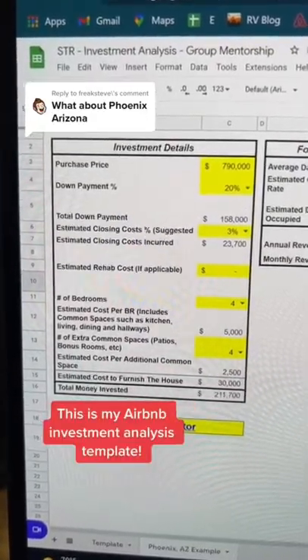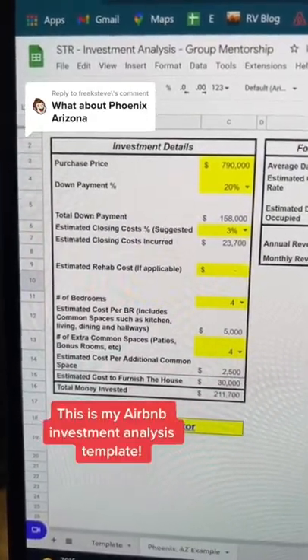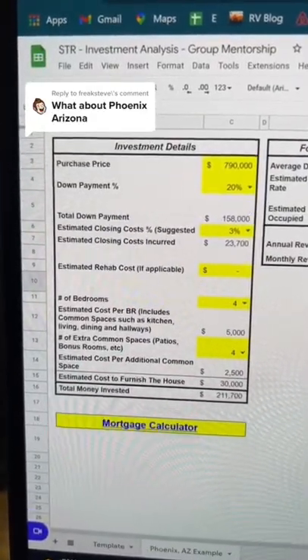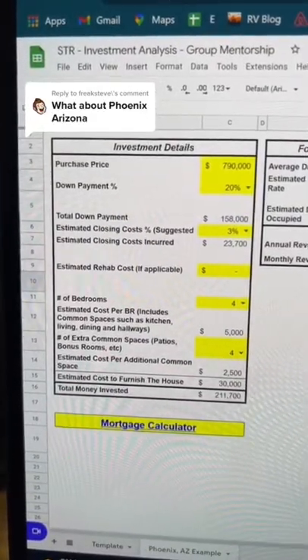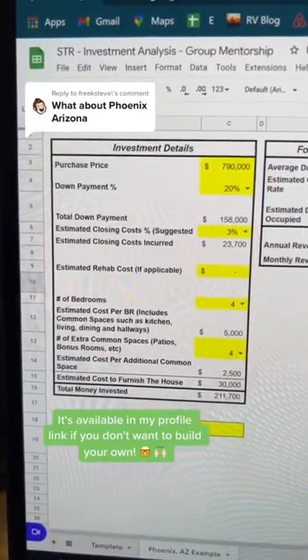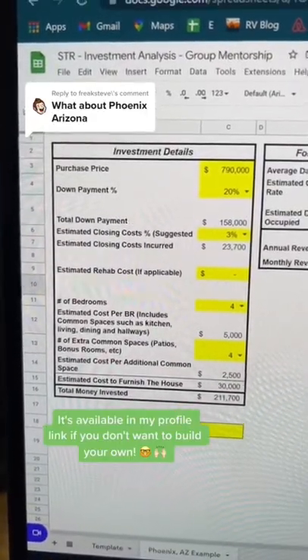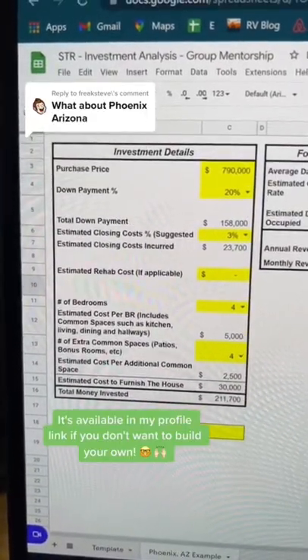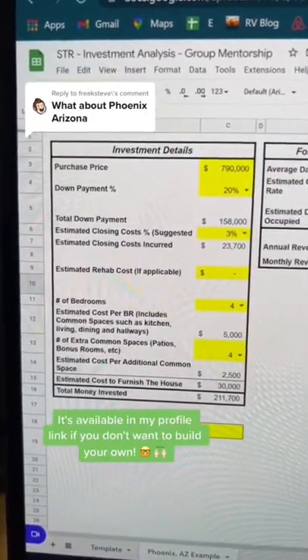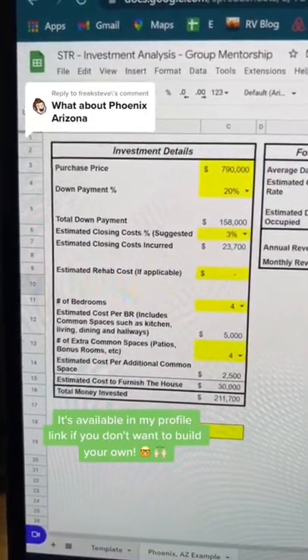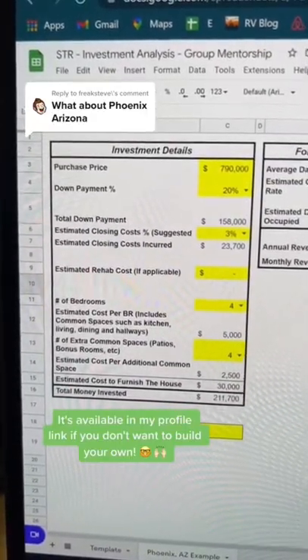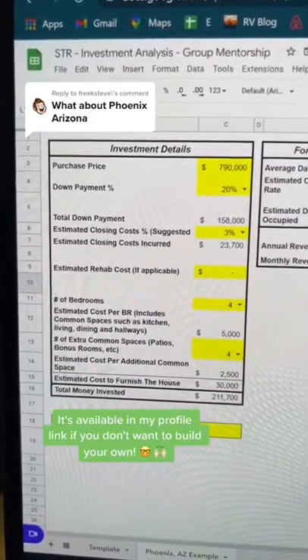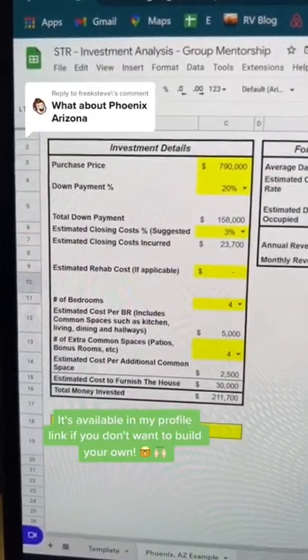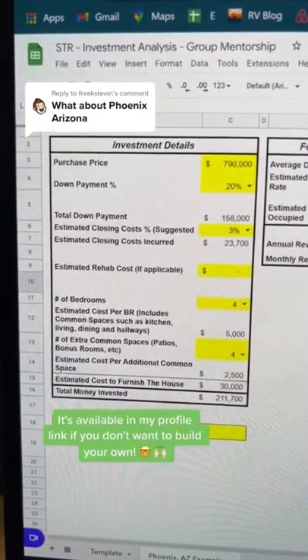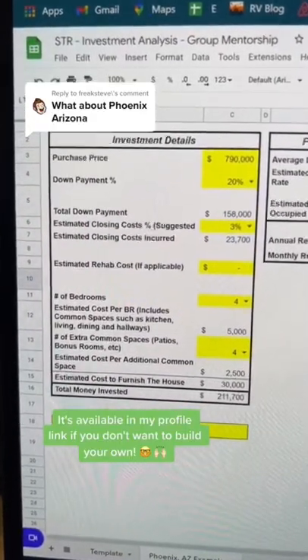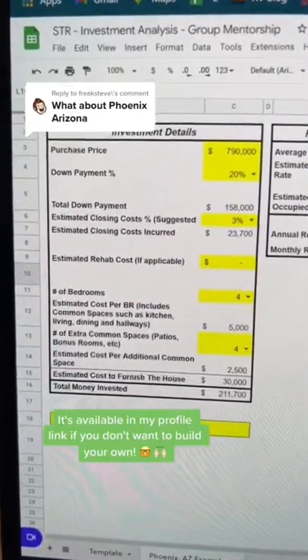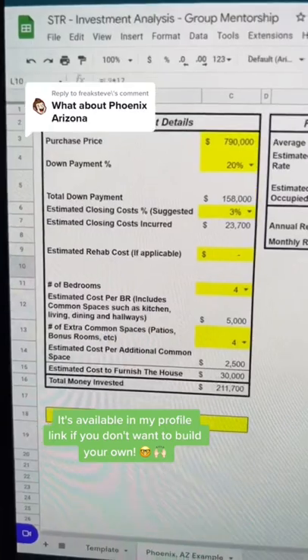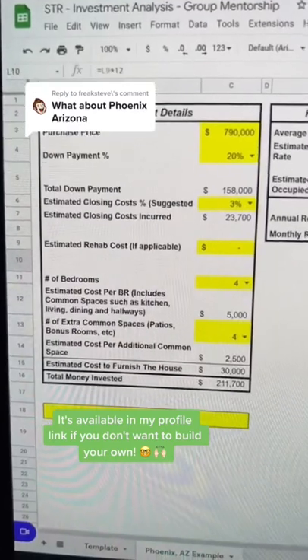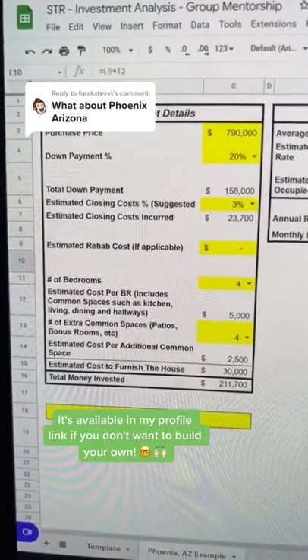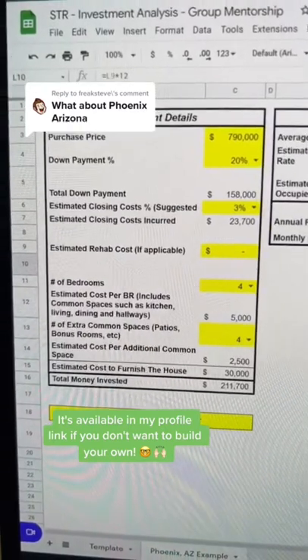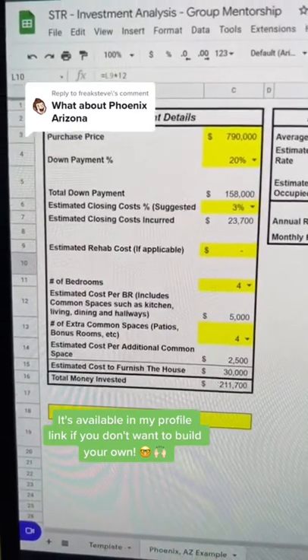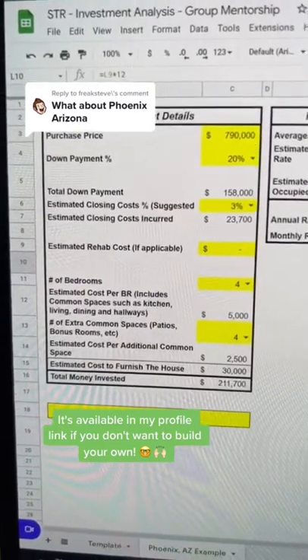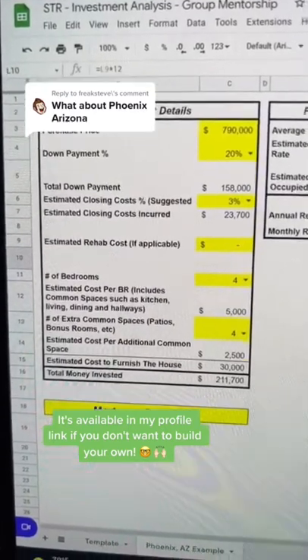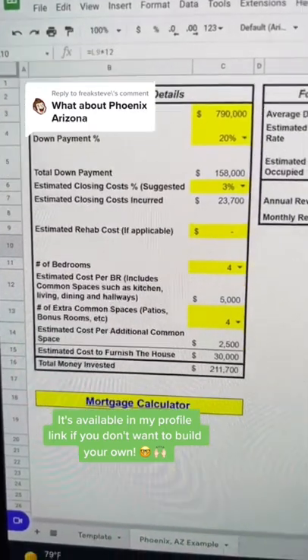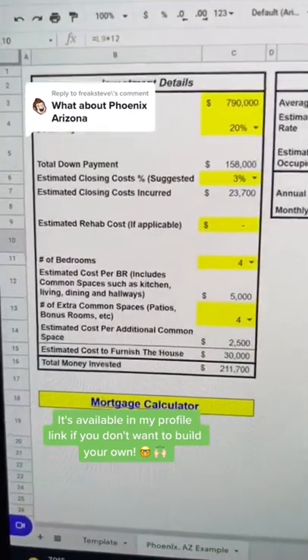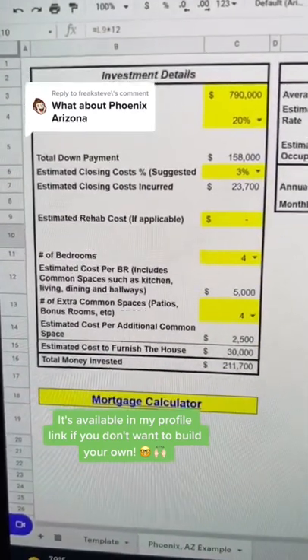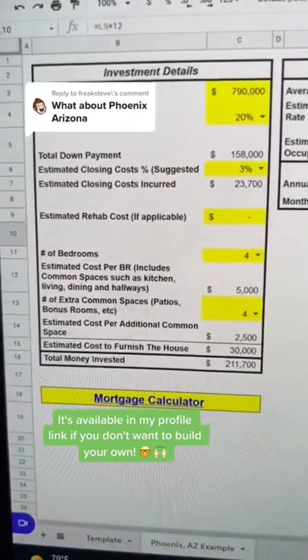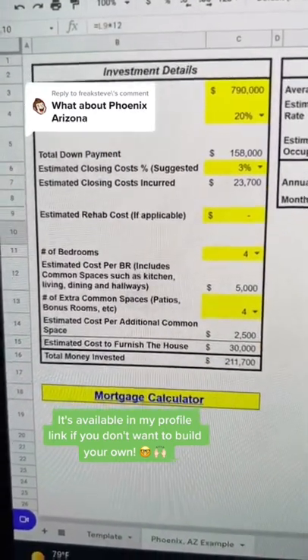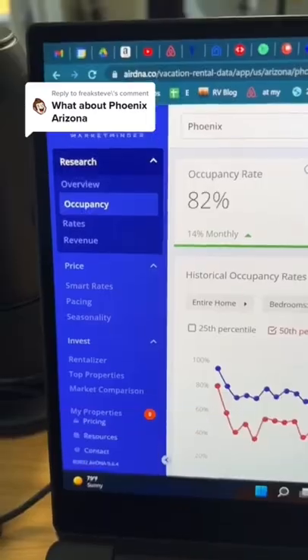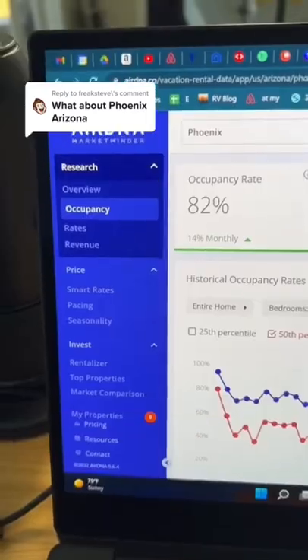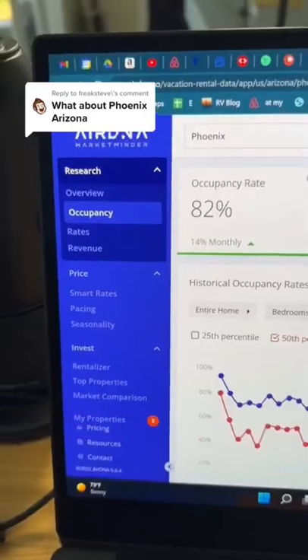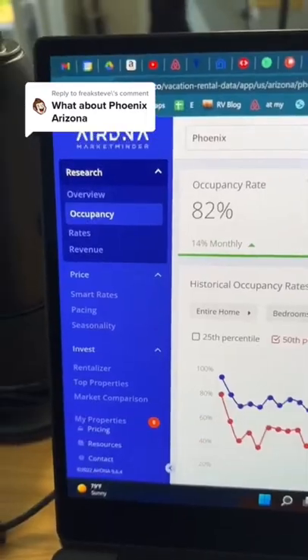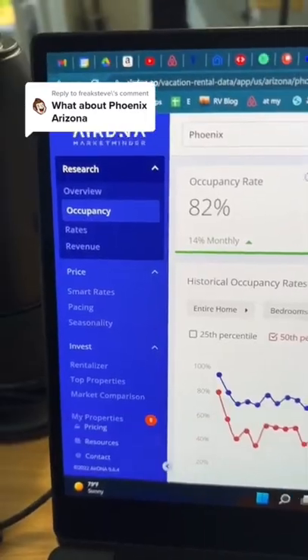Plug that info in here. I'll even say 20% down, 3% for closing costs, and $30,000 for furniture.